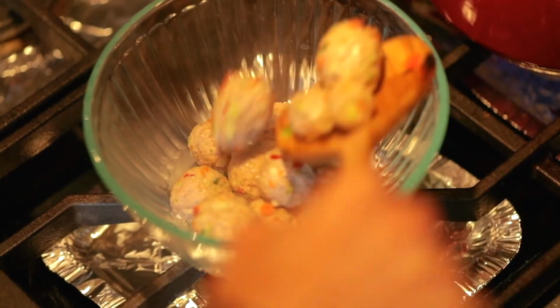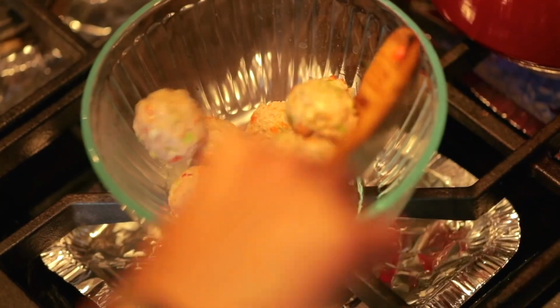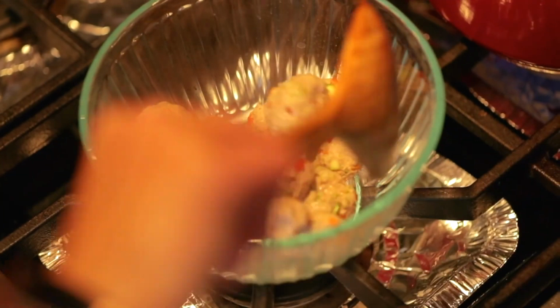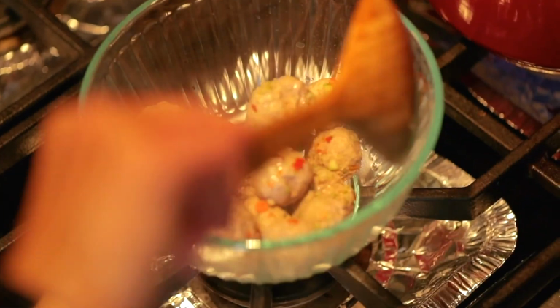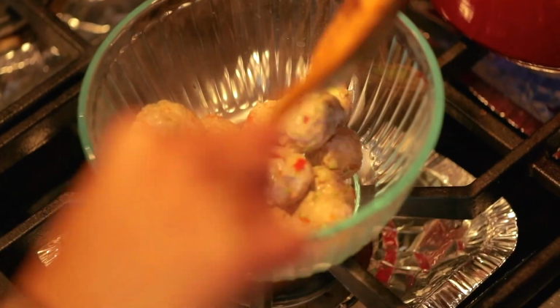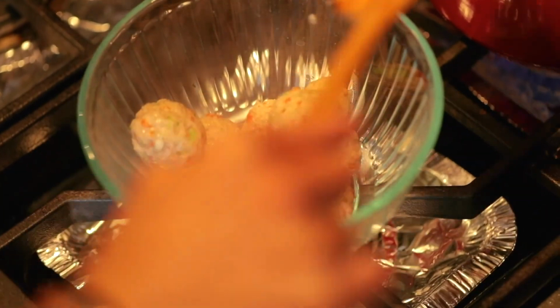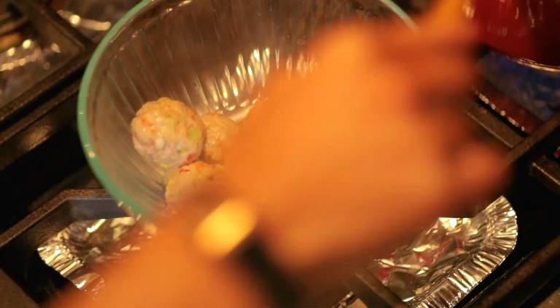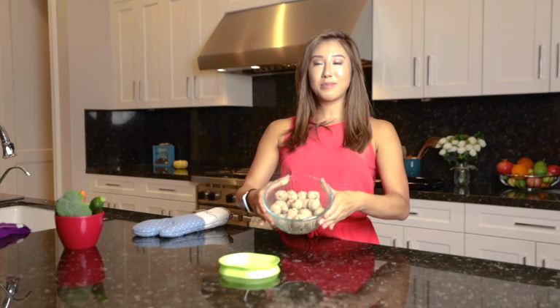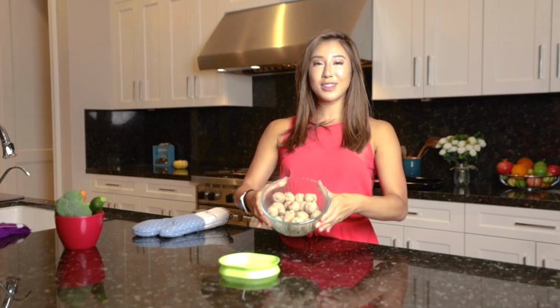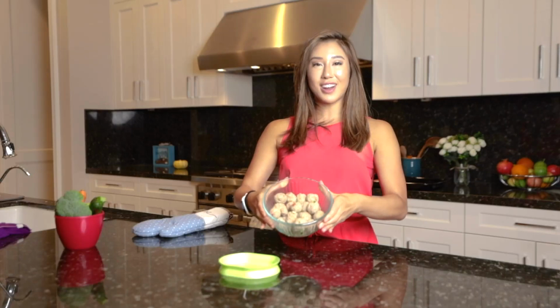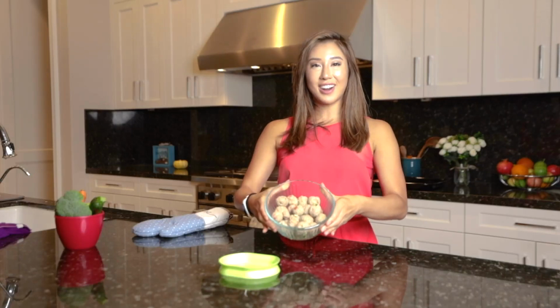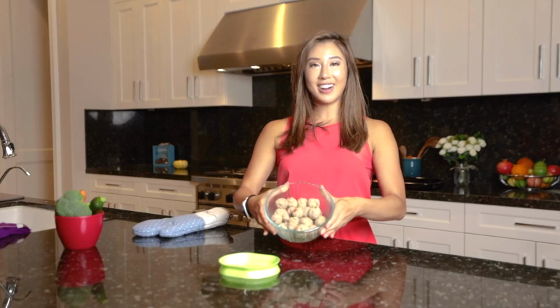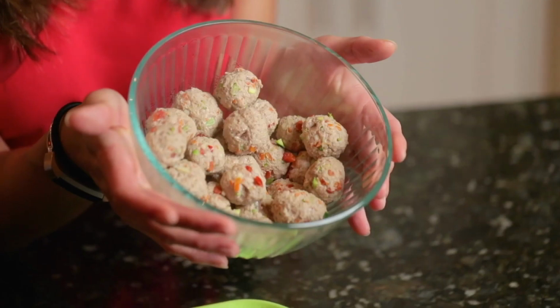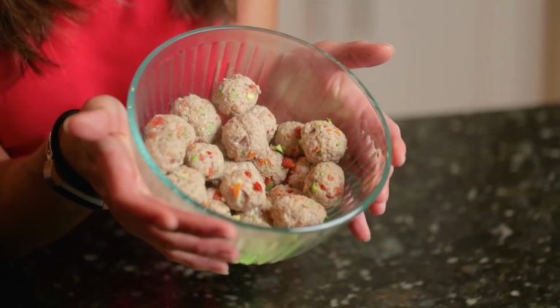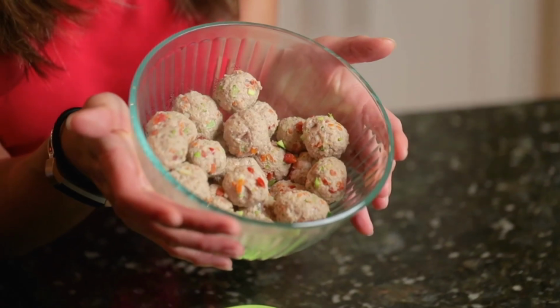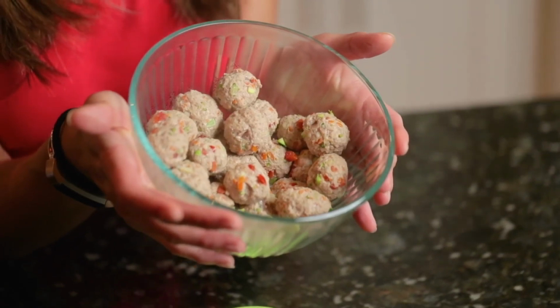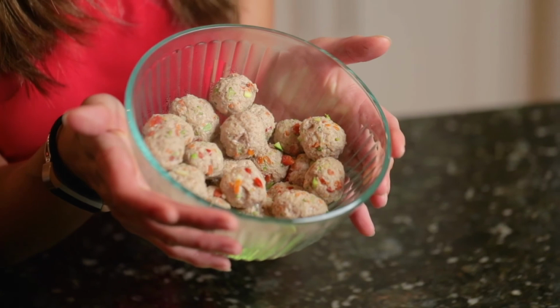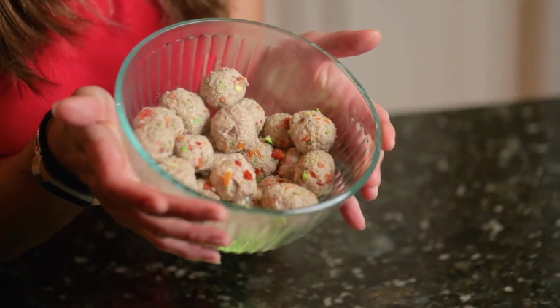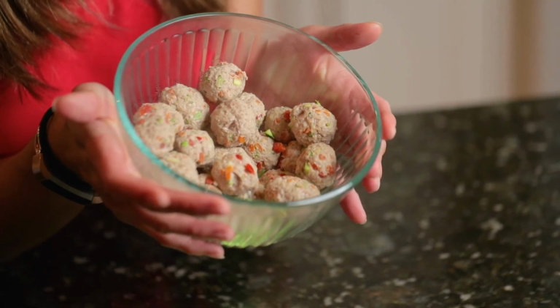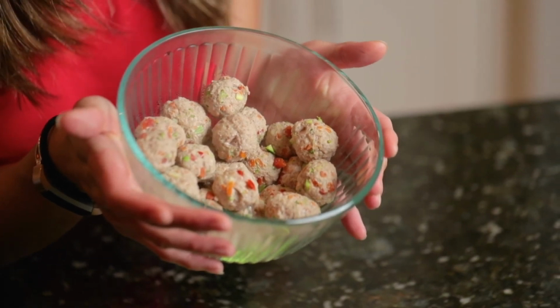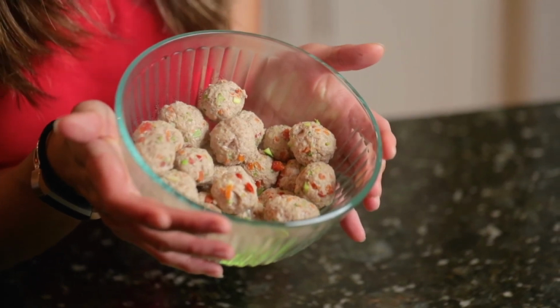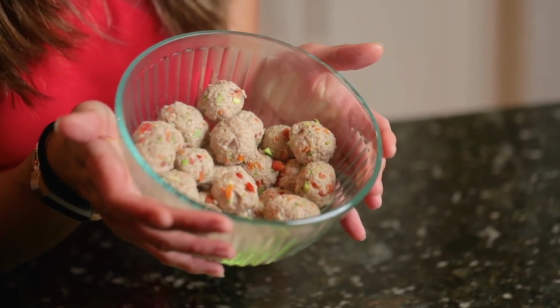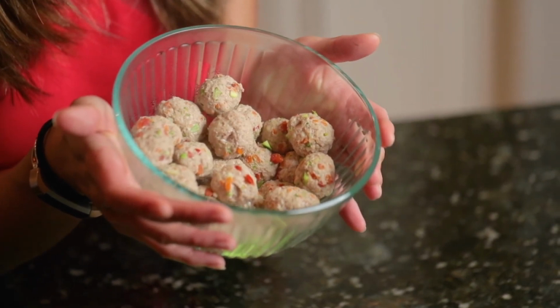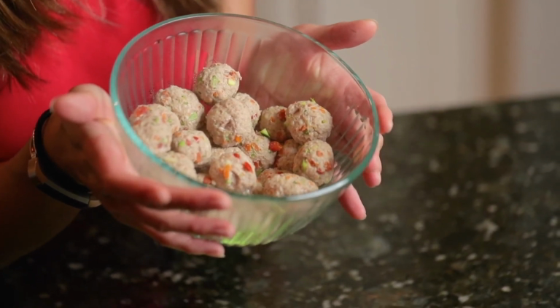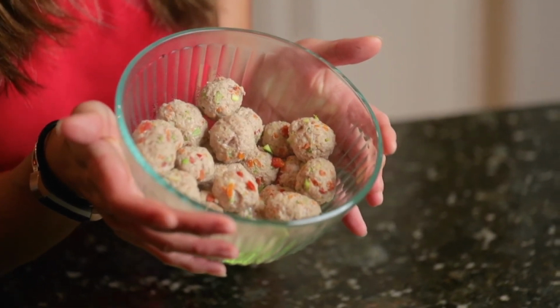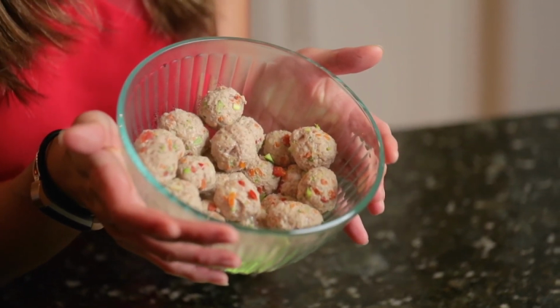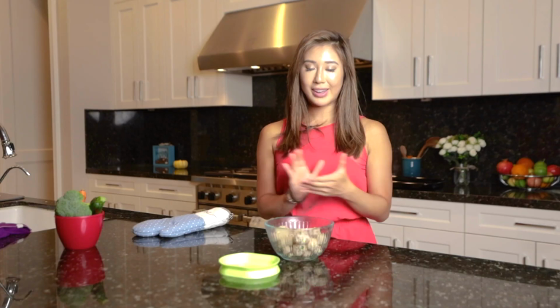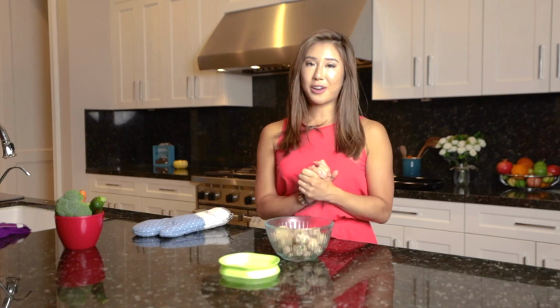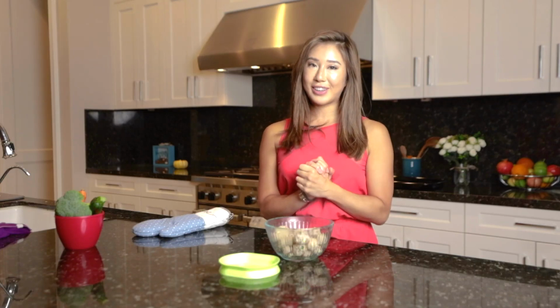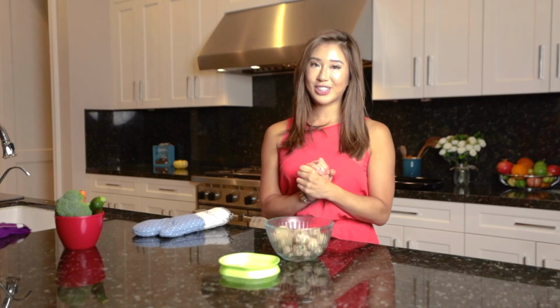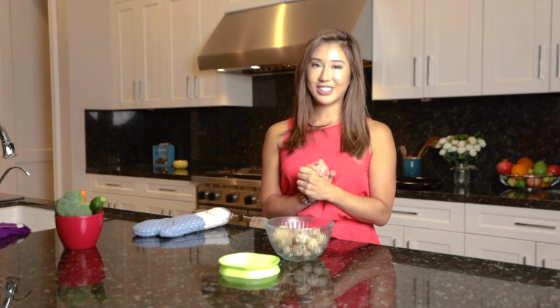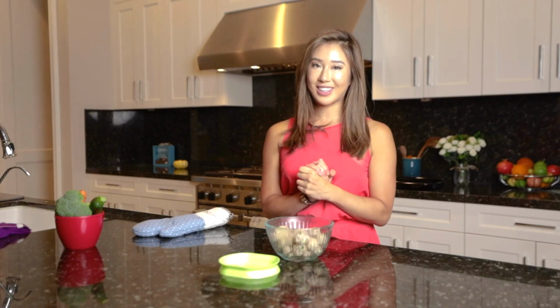Look how beautiful these meatballs are — they turned out so well! Now we'll wait for them to cool and then I'll feed Hershey some.